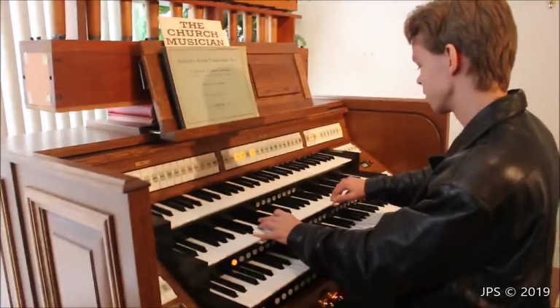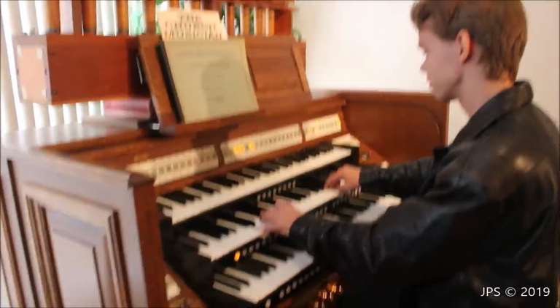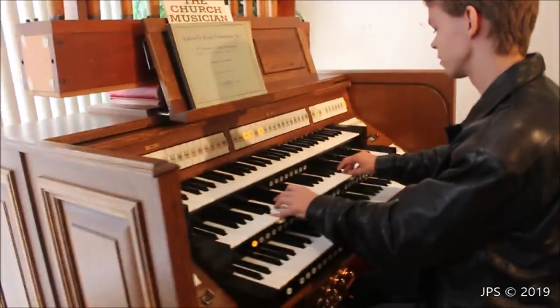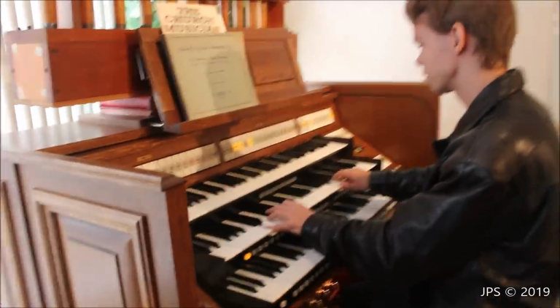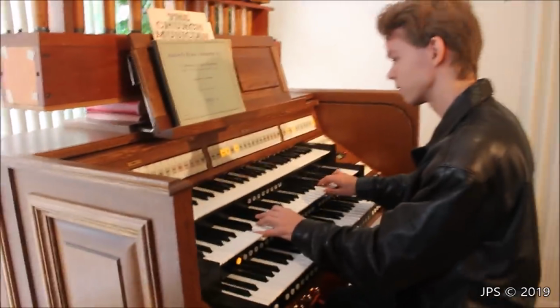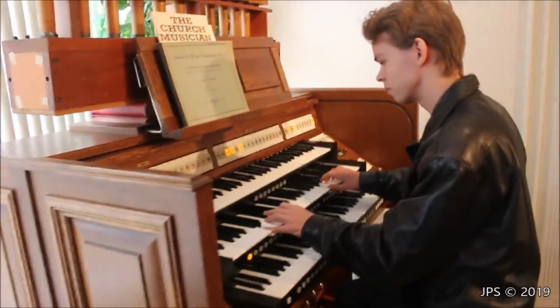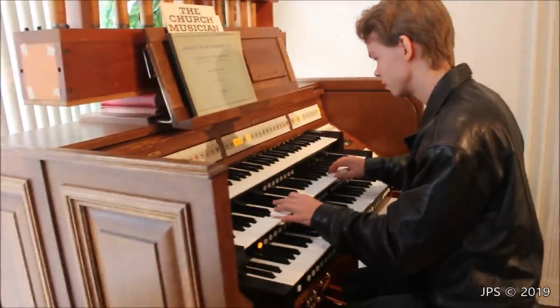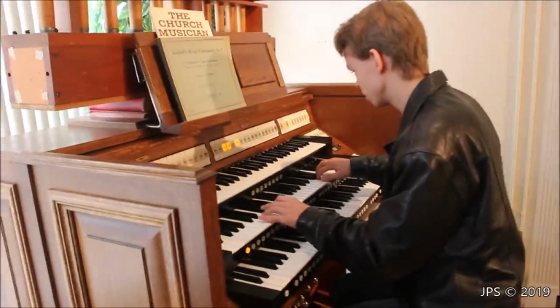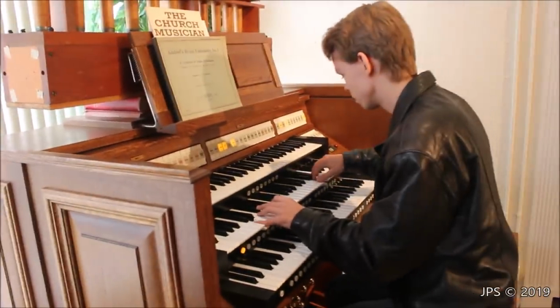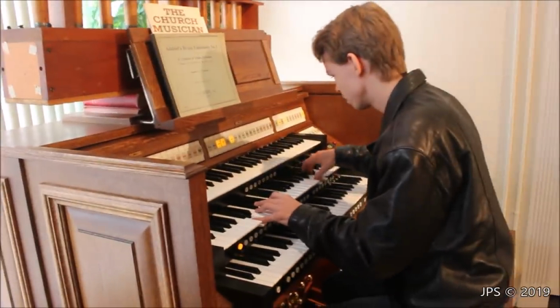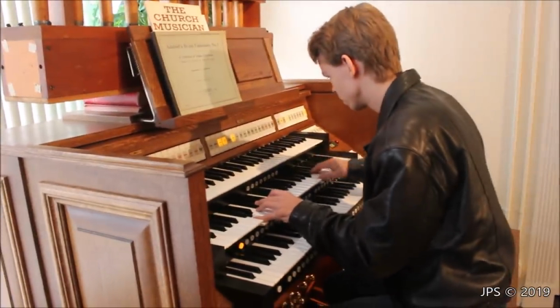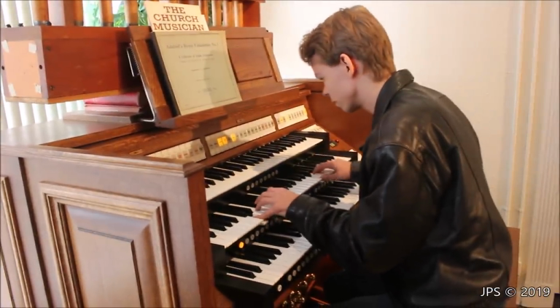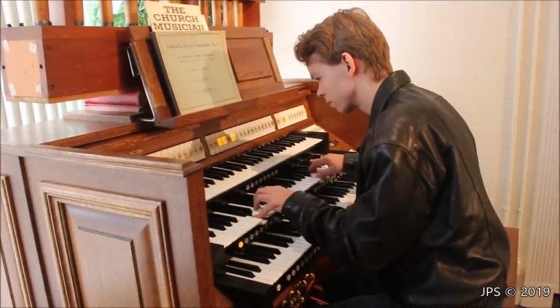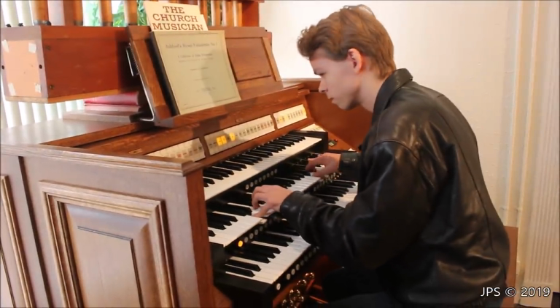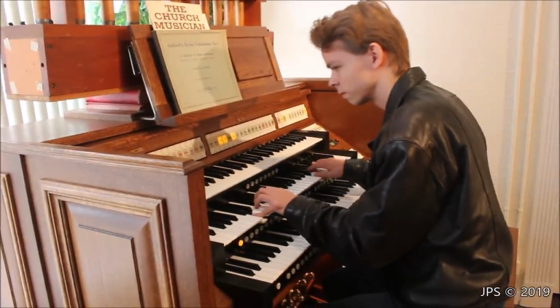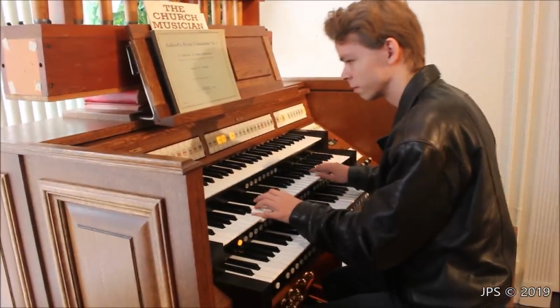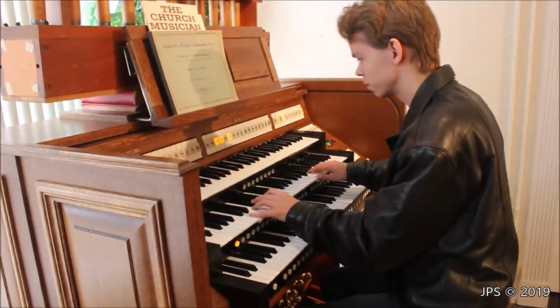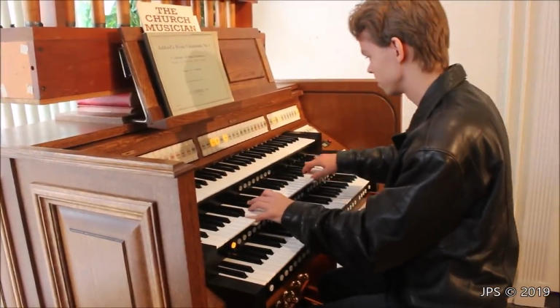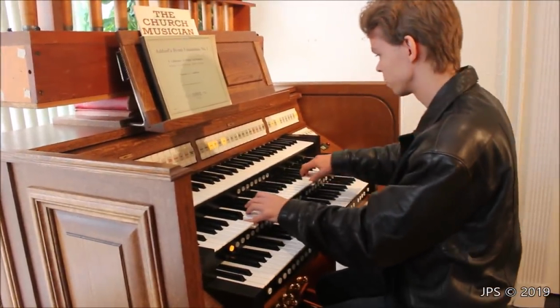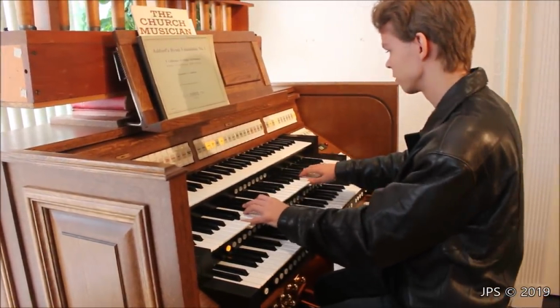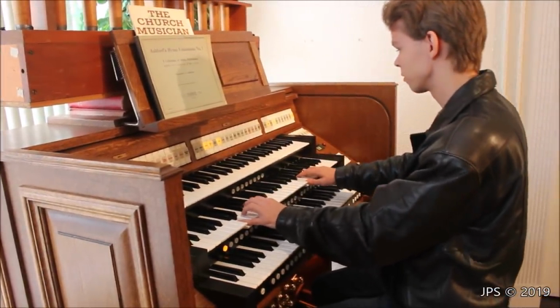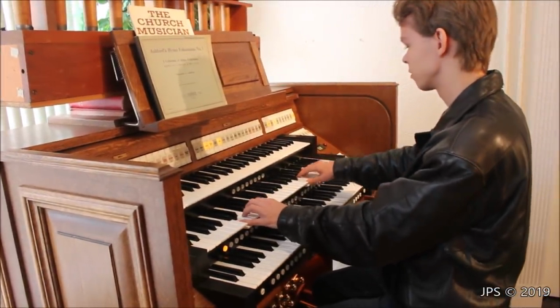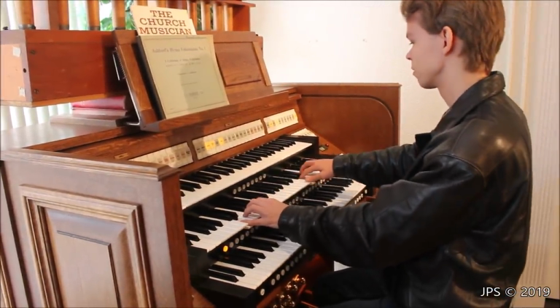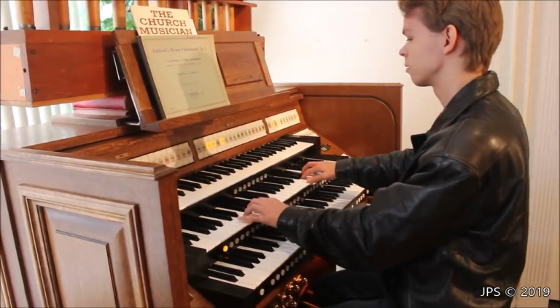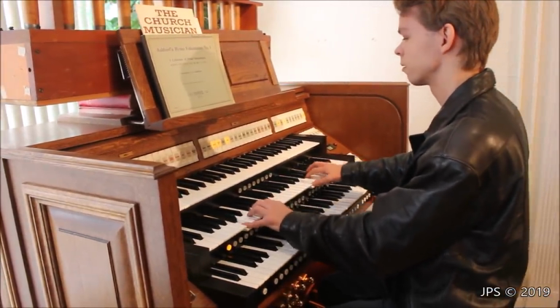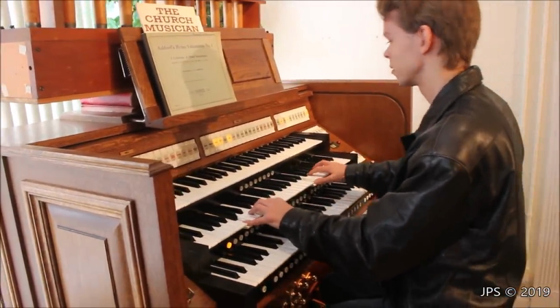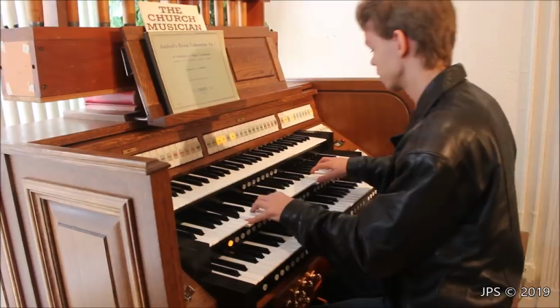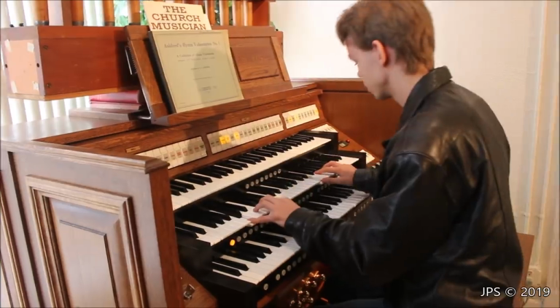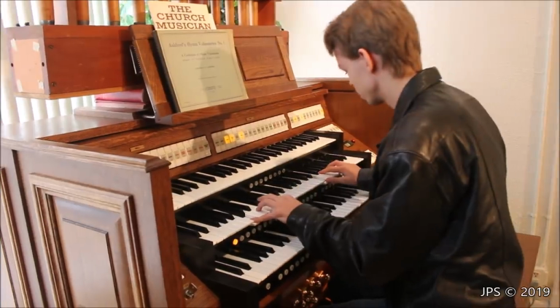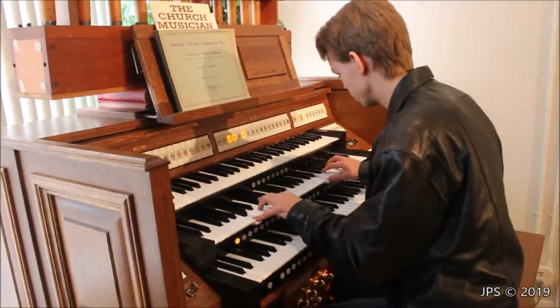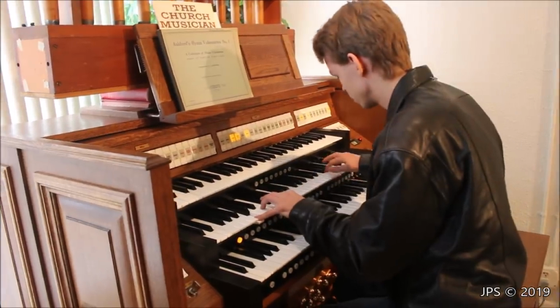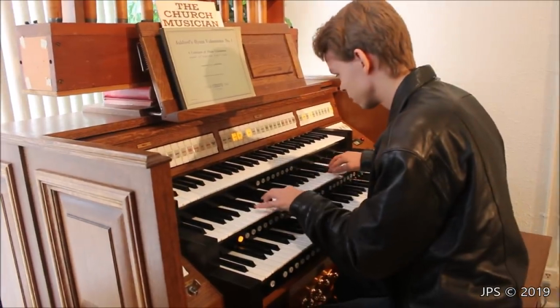Playing the Davy Jones theme on the organ.